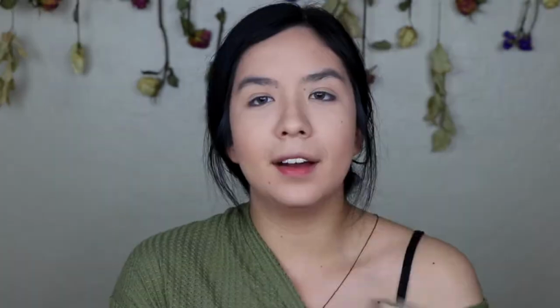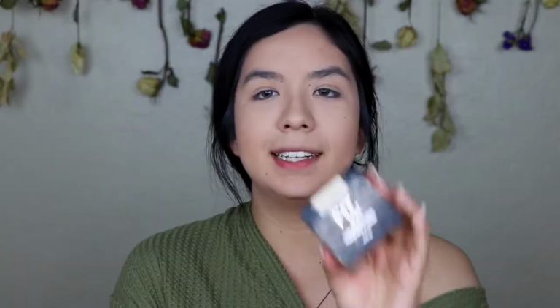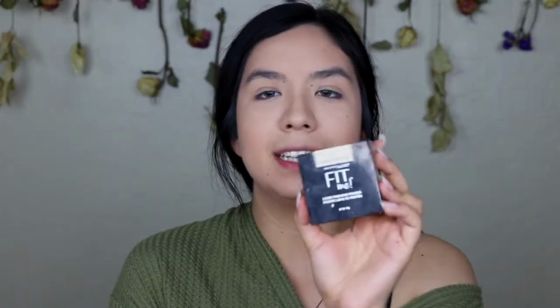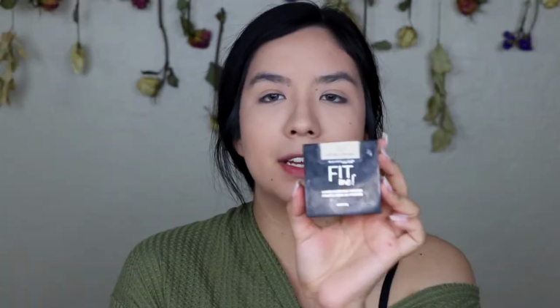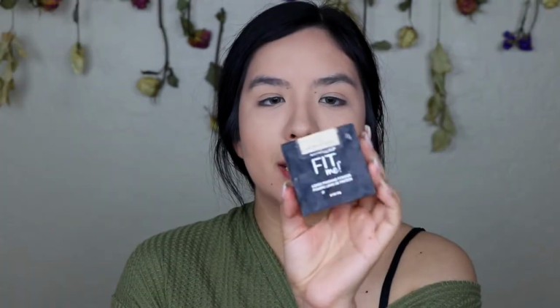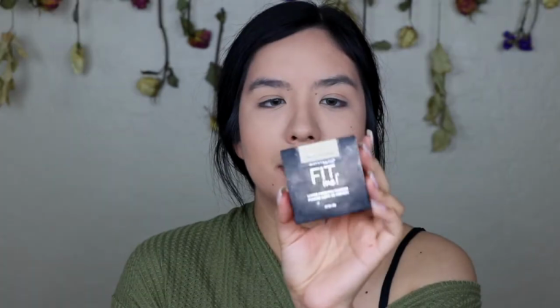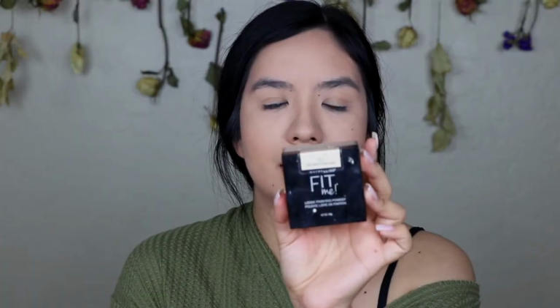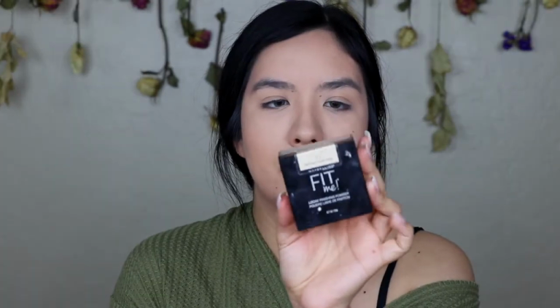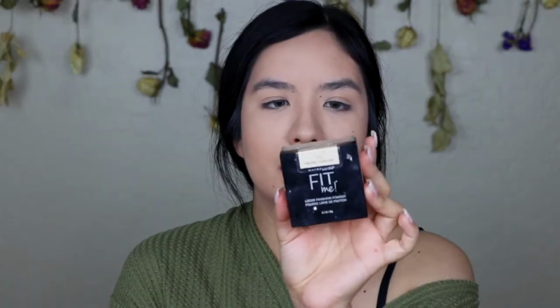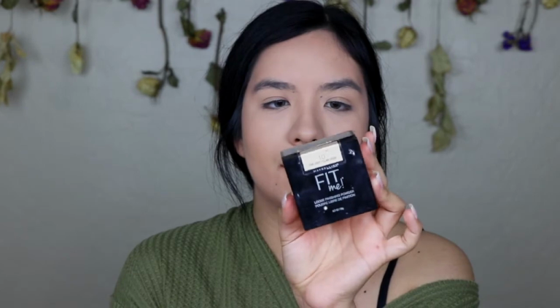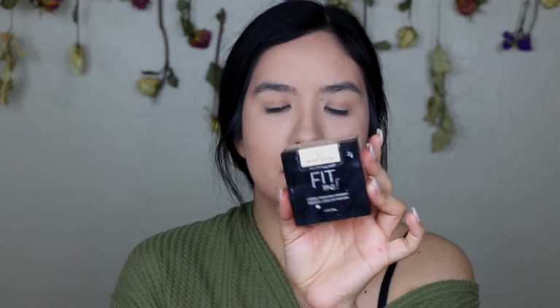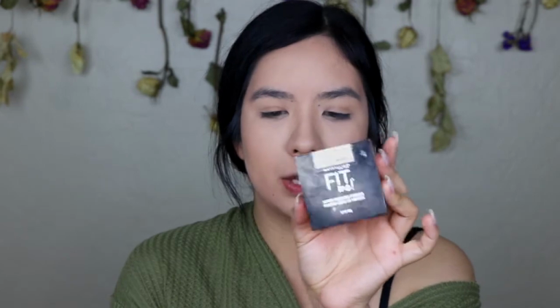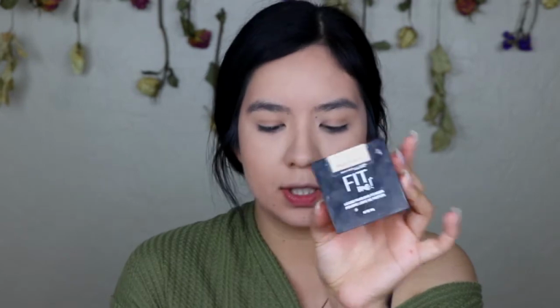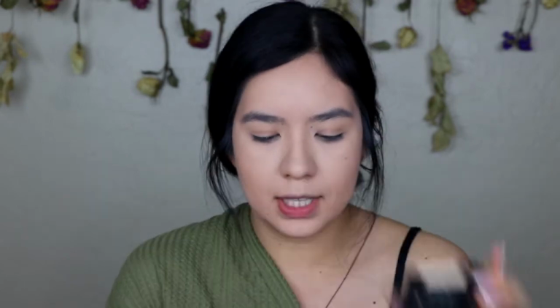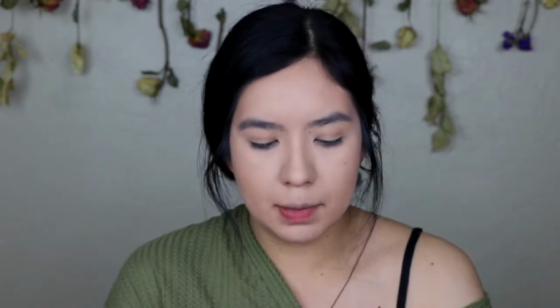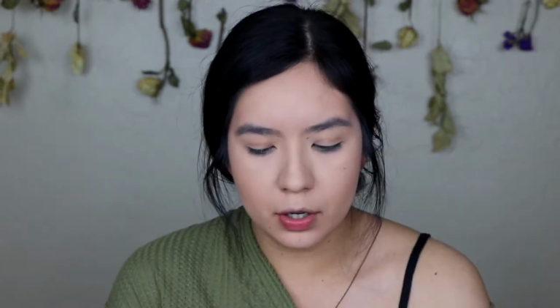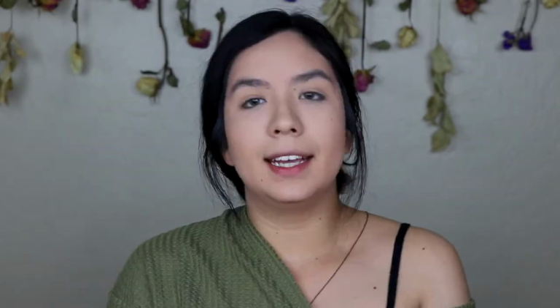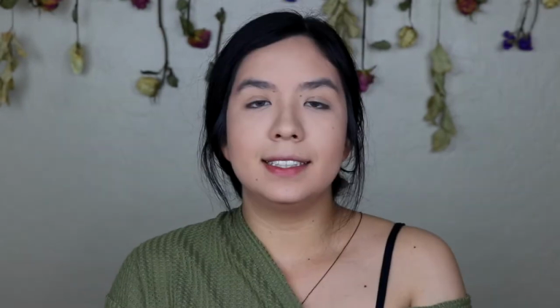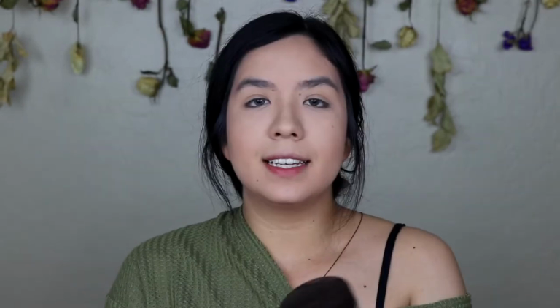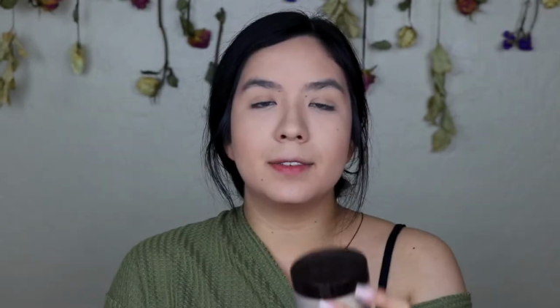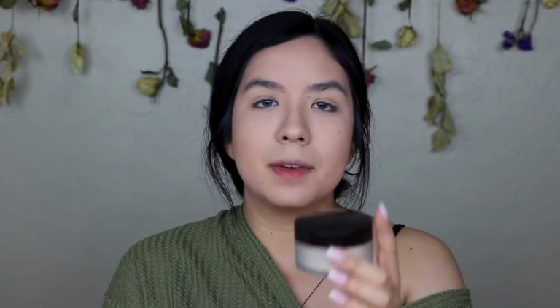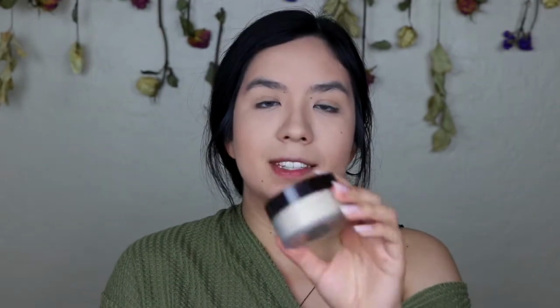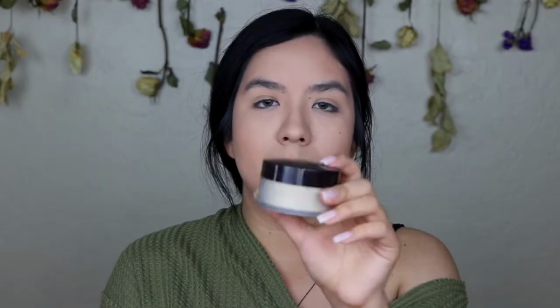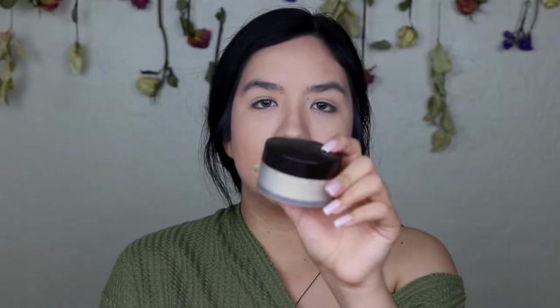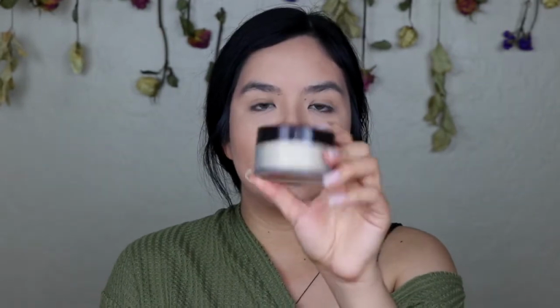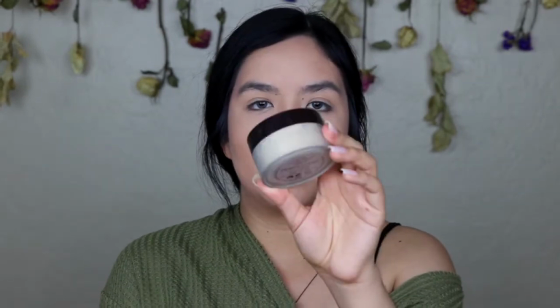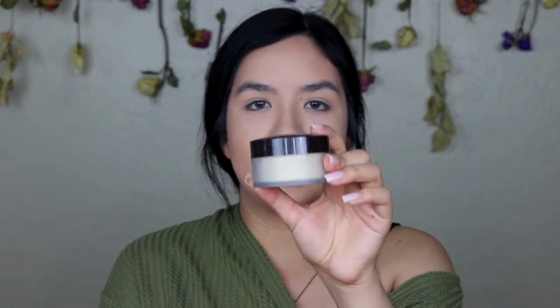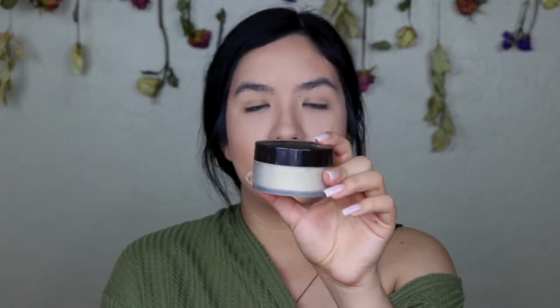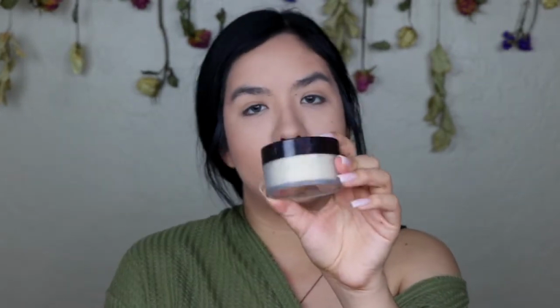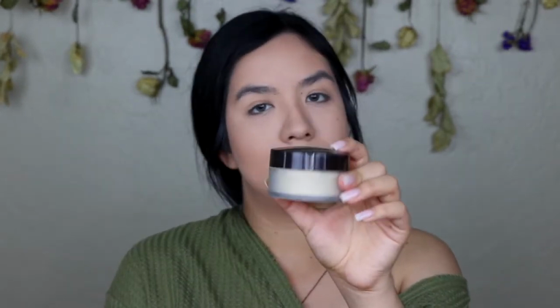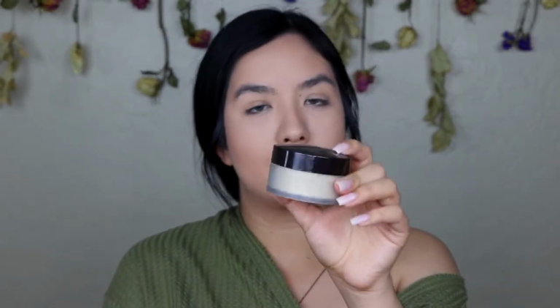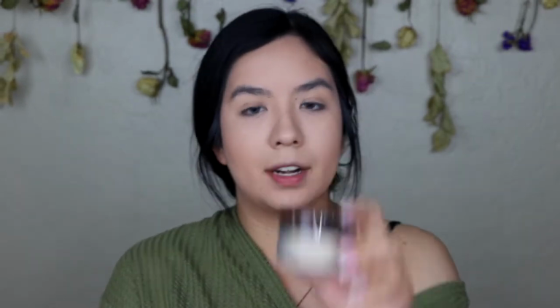To set my under eye I'm going to be using the Maybelline Fit Me Loose Setting Powder, and then to set the rest of my face I'm going to be using the La Mer Translucent Setting Powder.